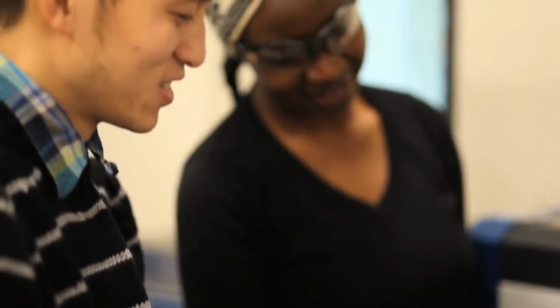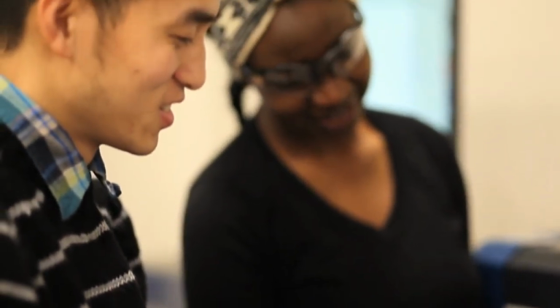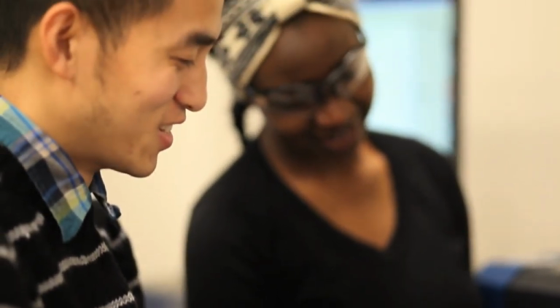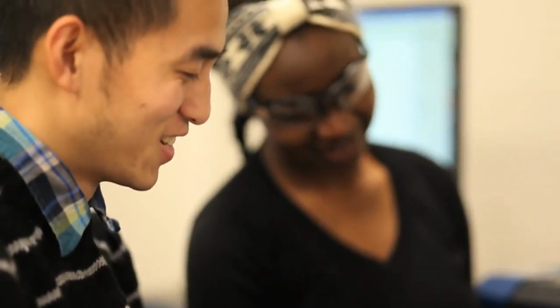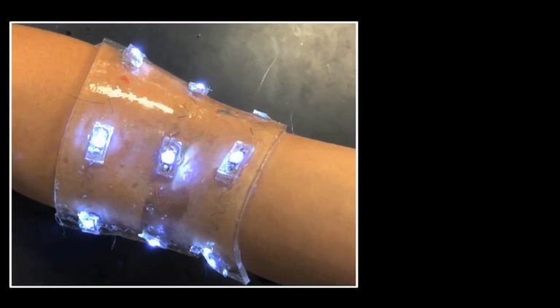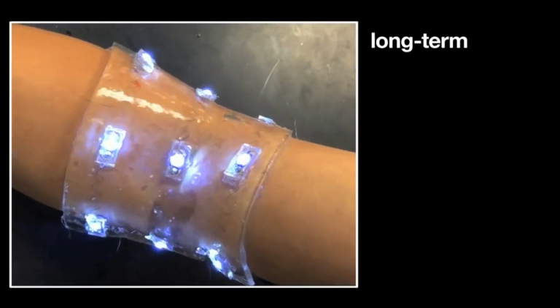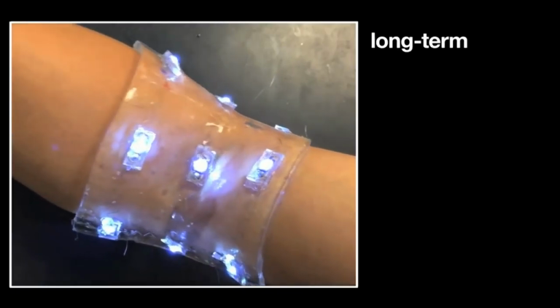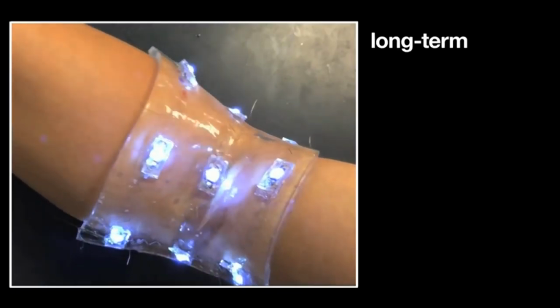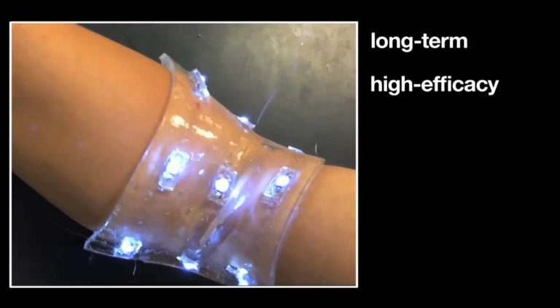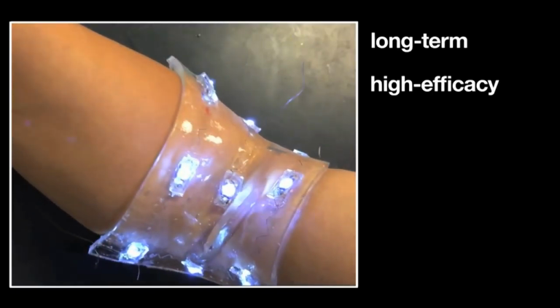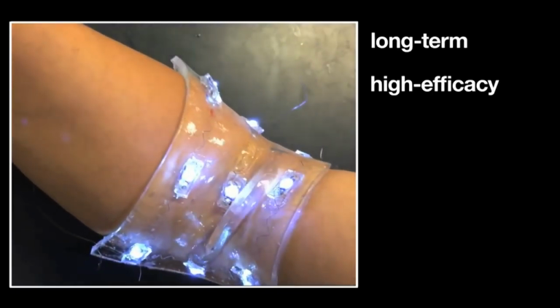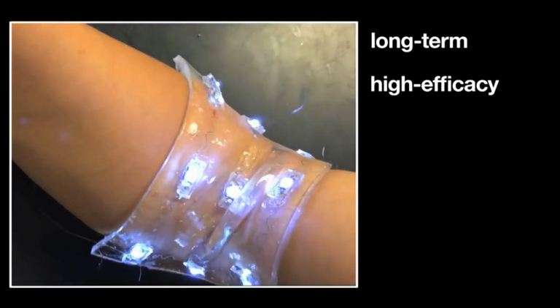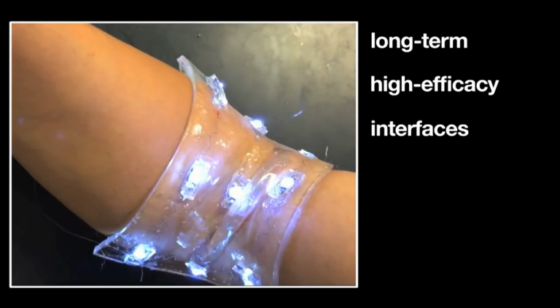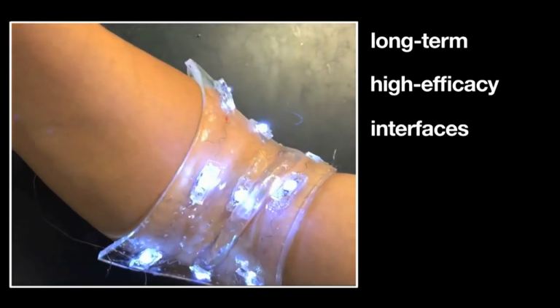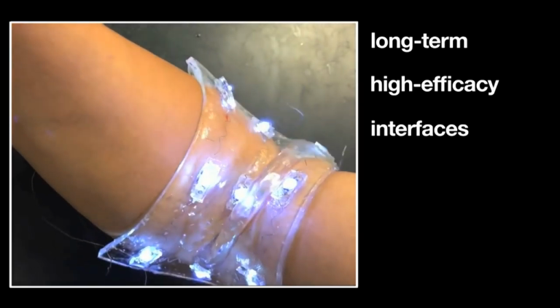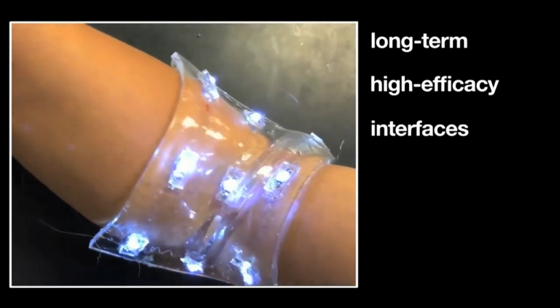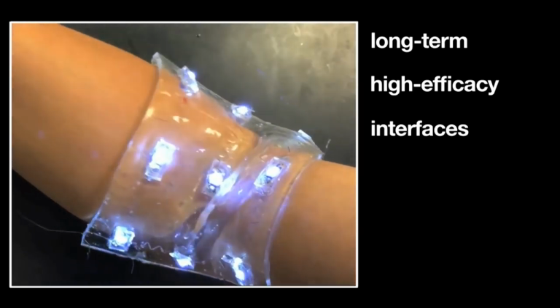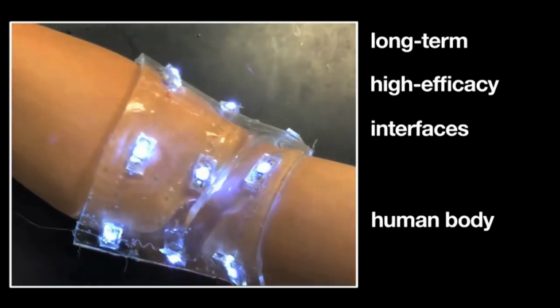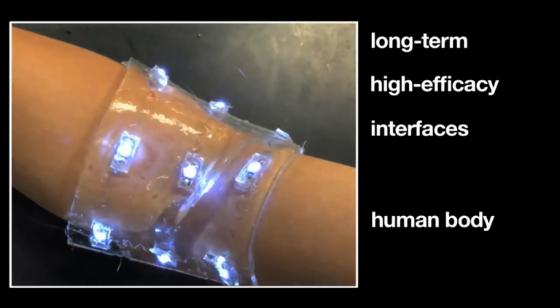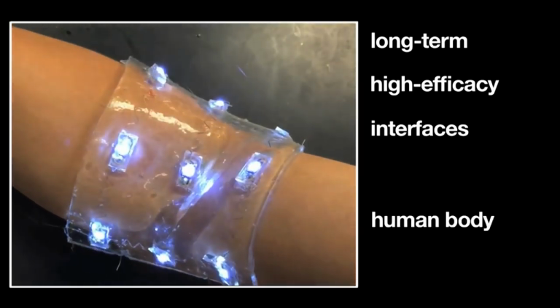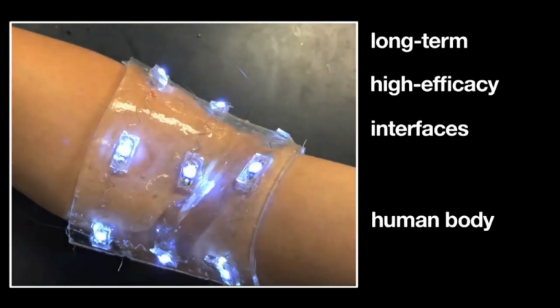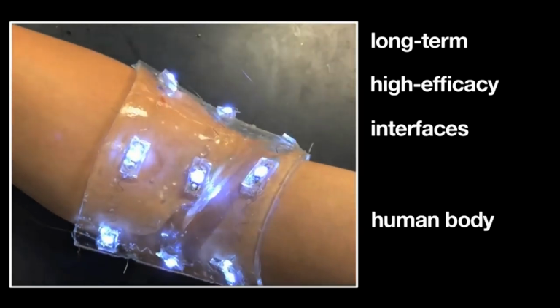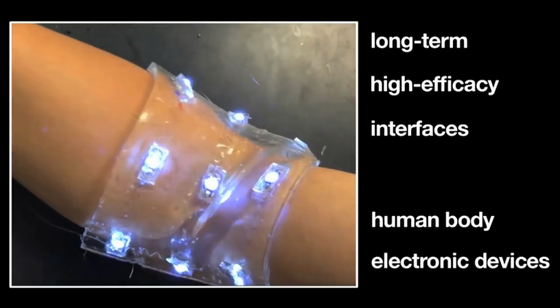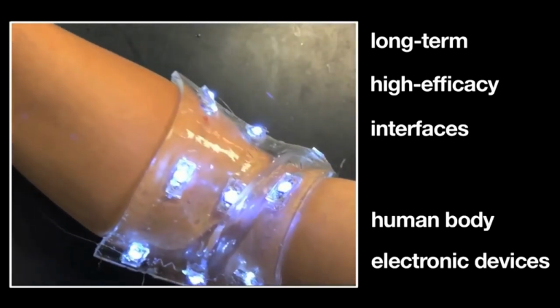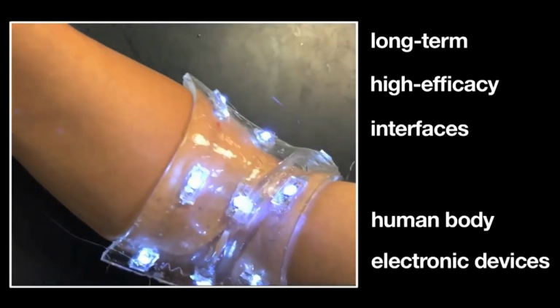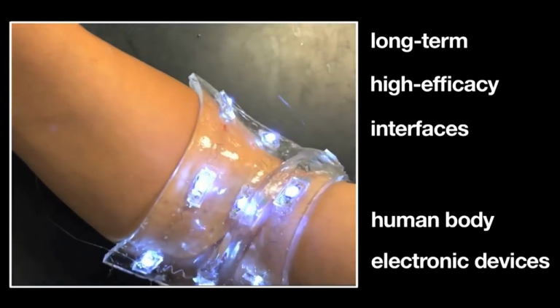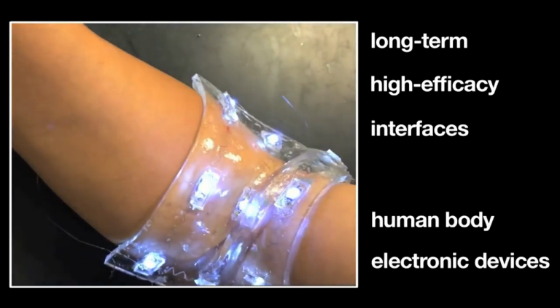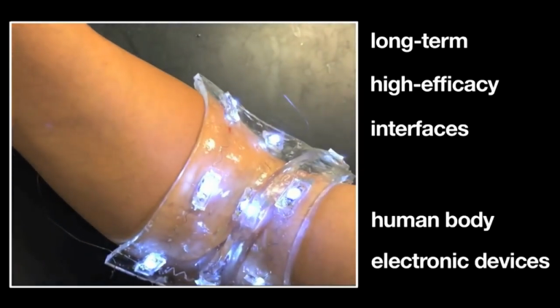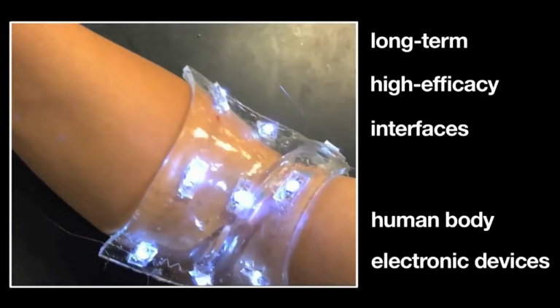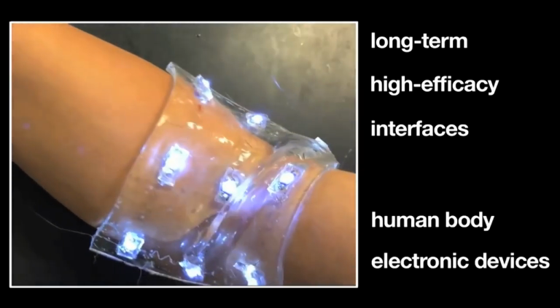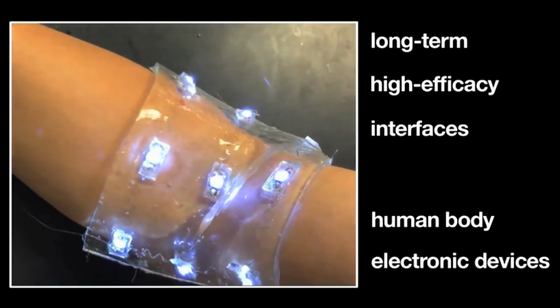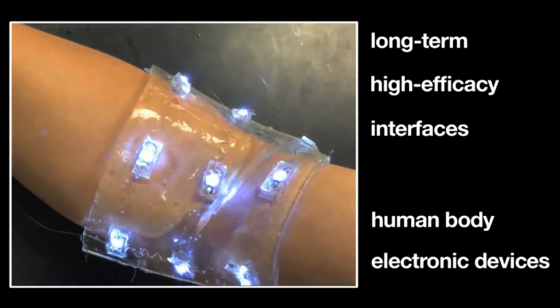The team is interested in next using the hydrogel as a carrier for glucose sensors inside the body, as well as for neural probes in the brain.